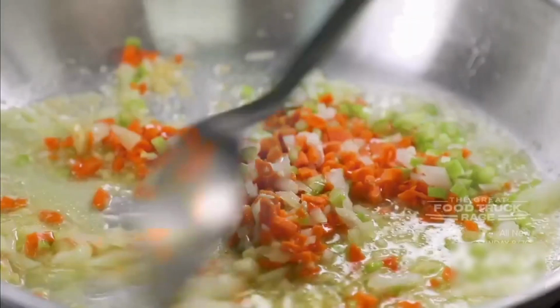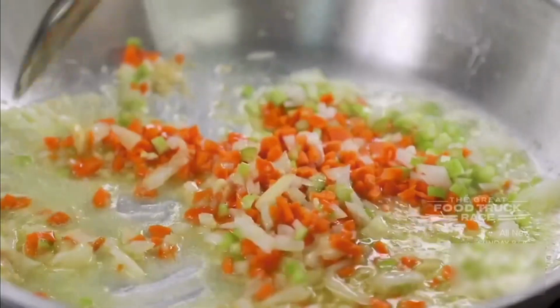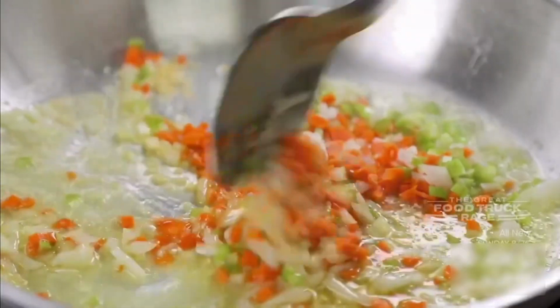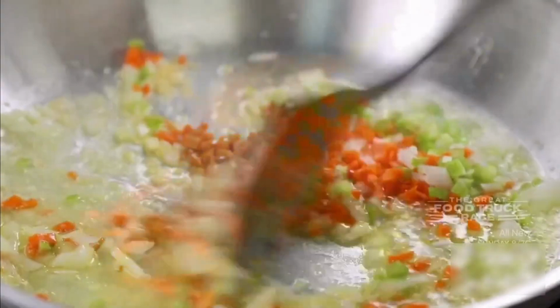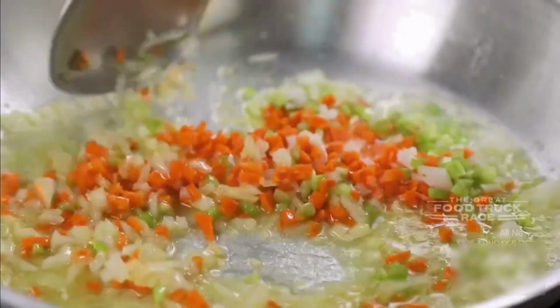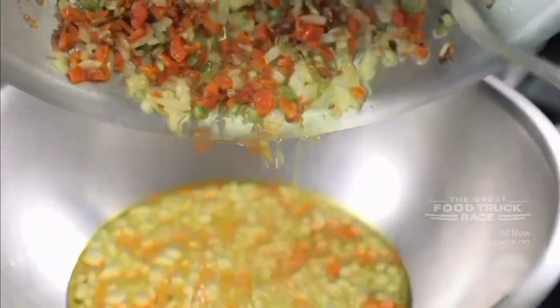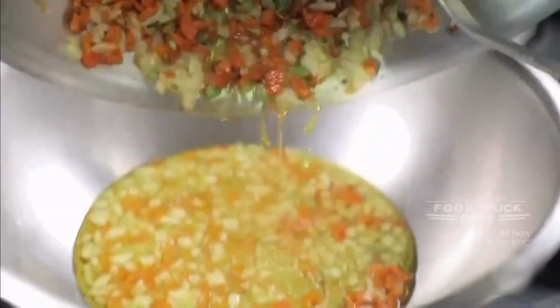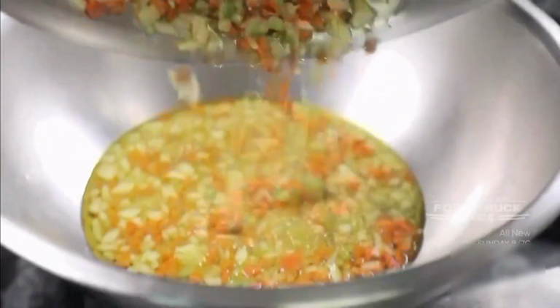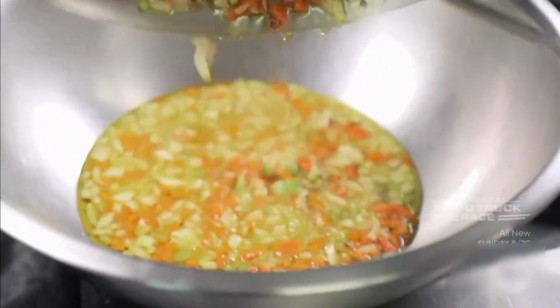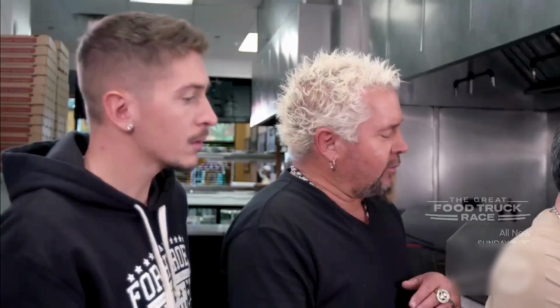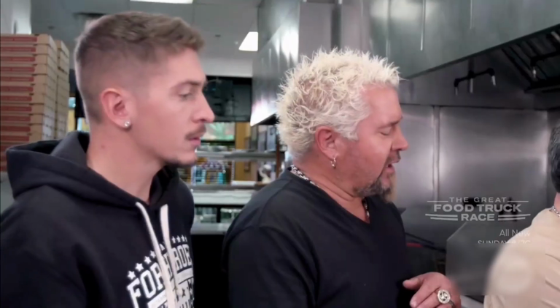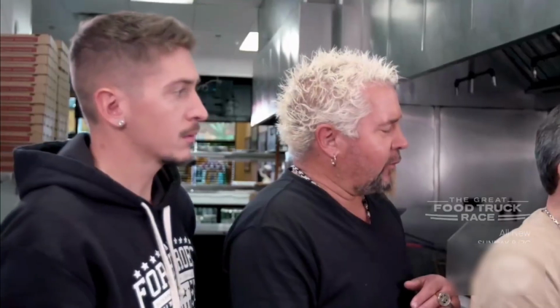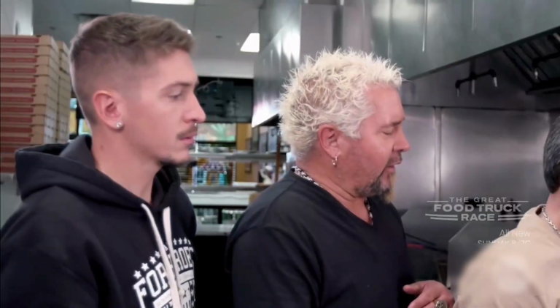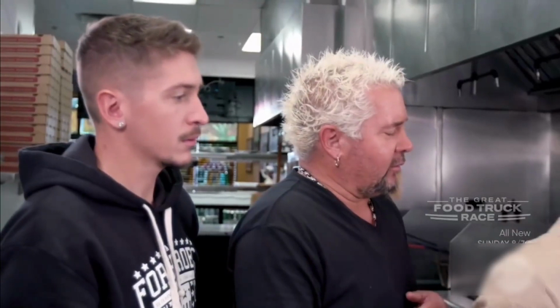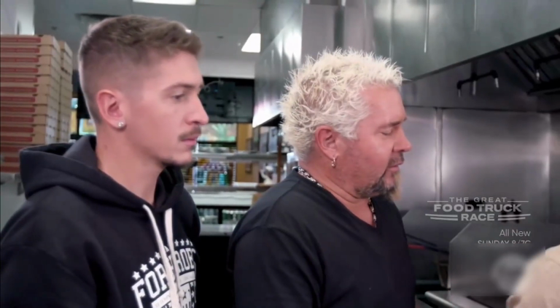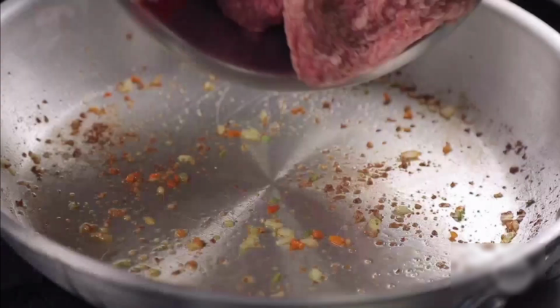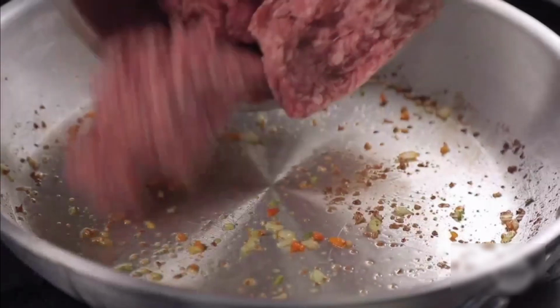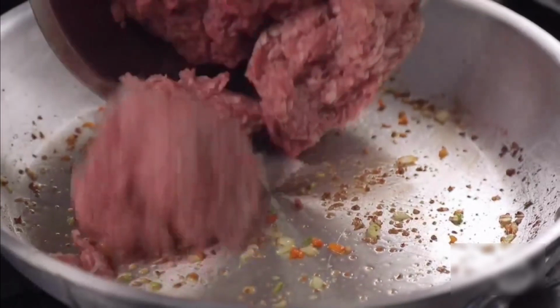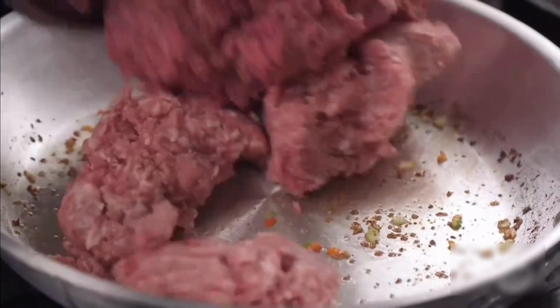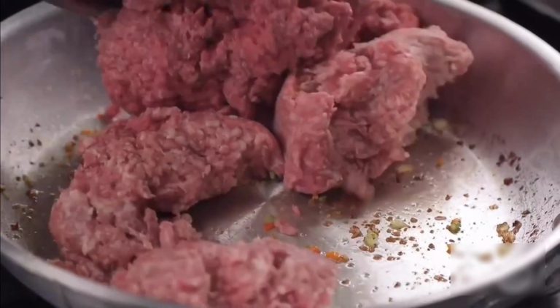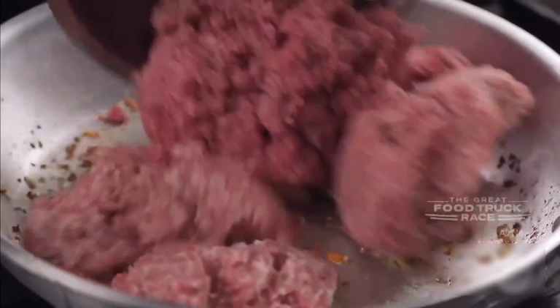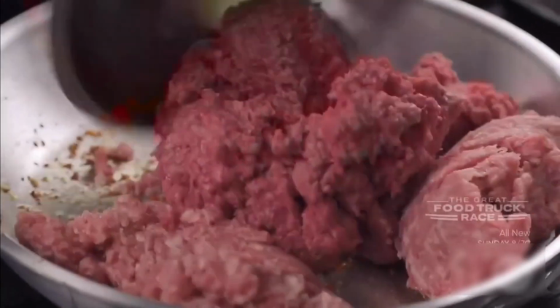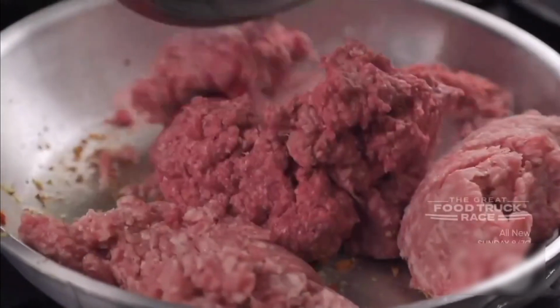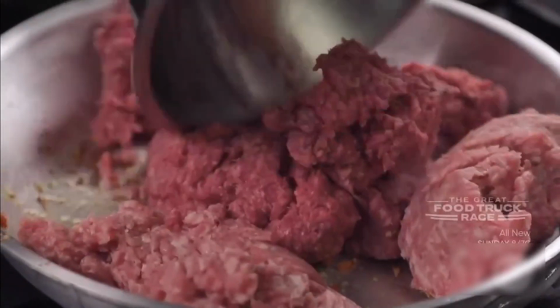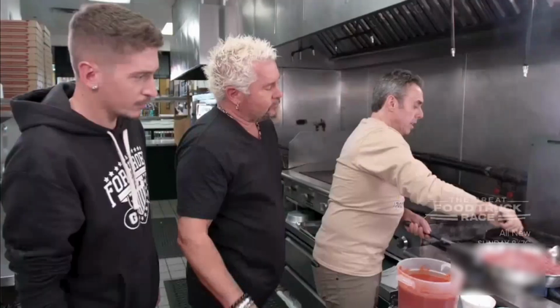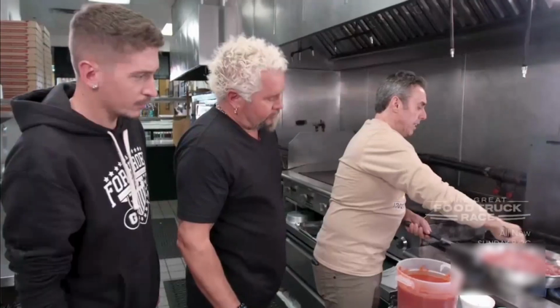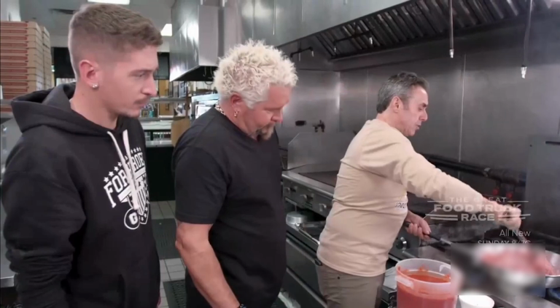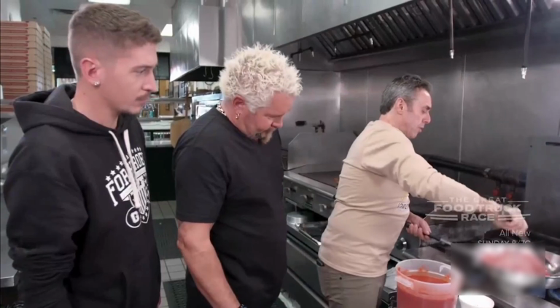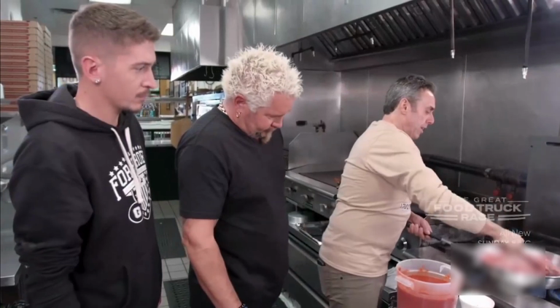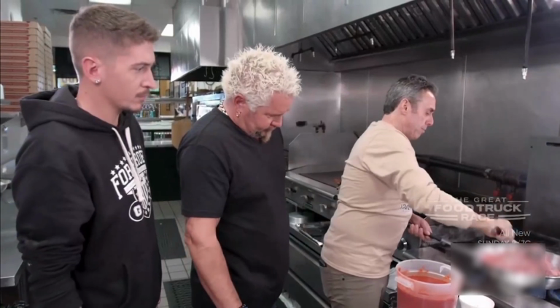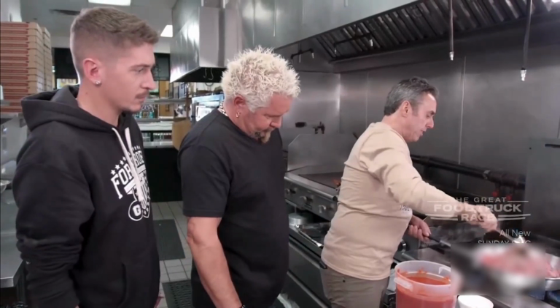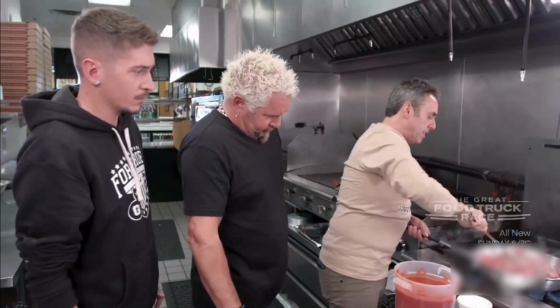After it's all sweated, pull that out, bring the meat in and brown it. 80-20, mixed with a little pork. Let this all brown up real nice.